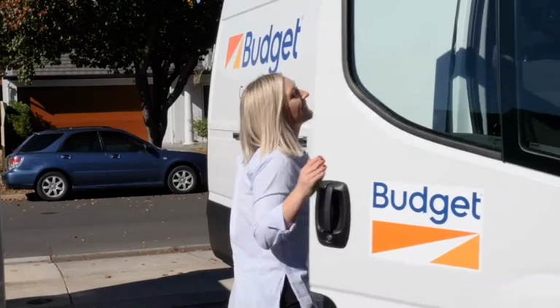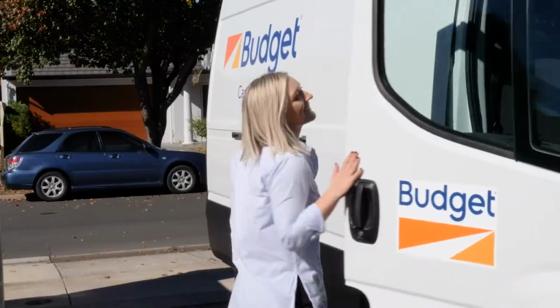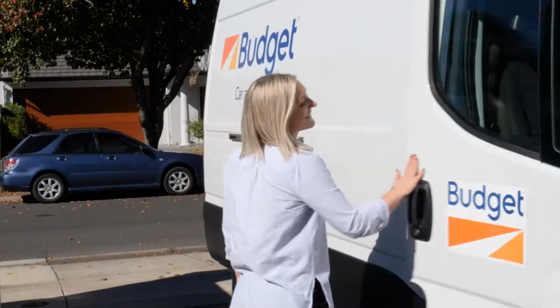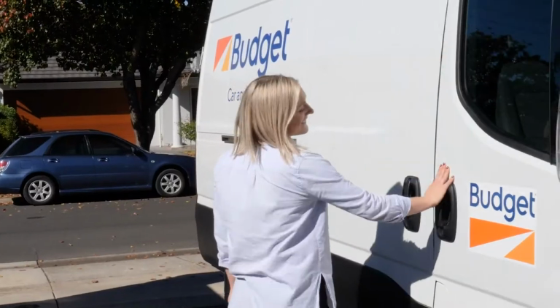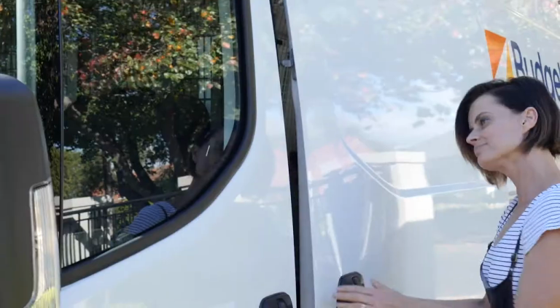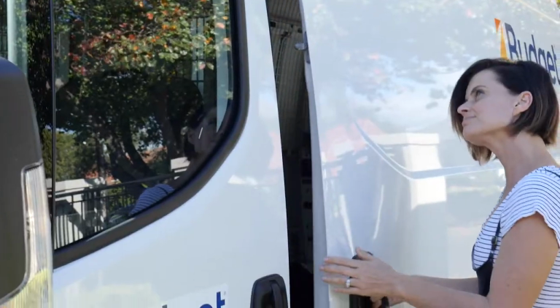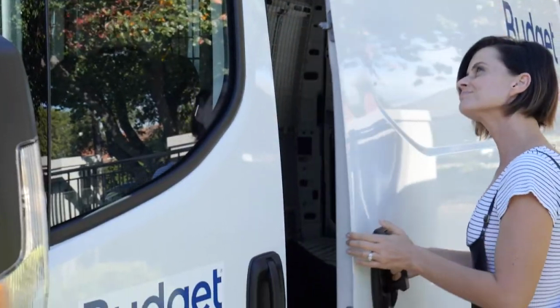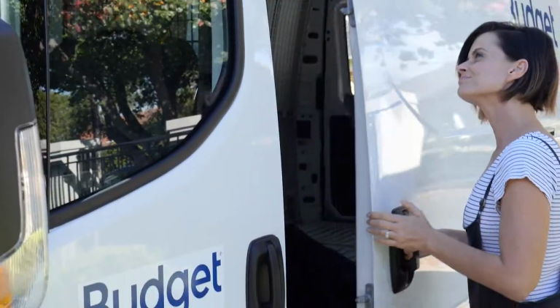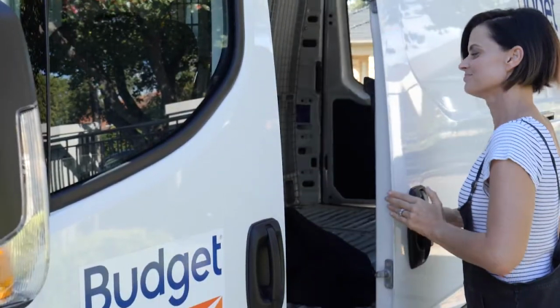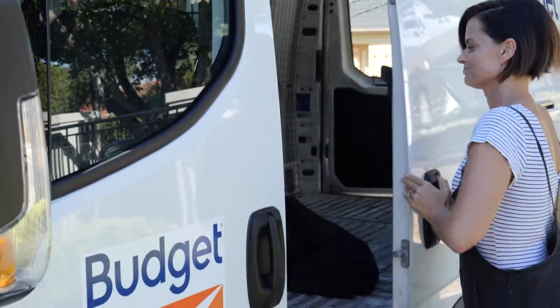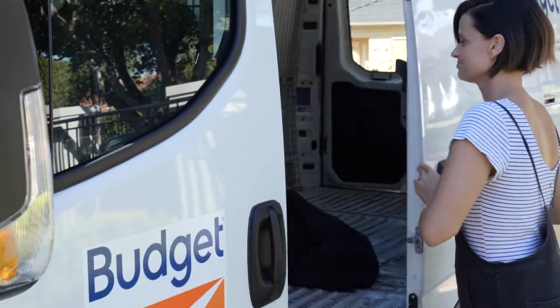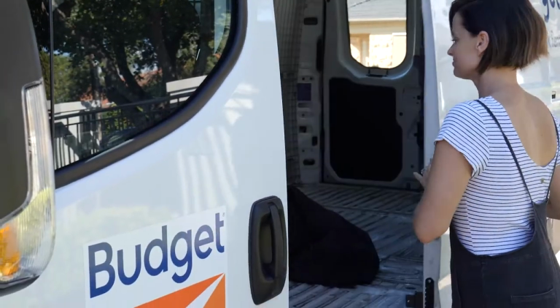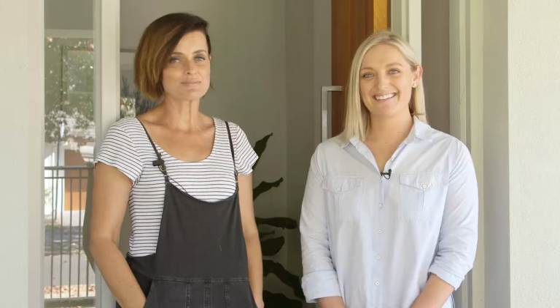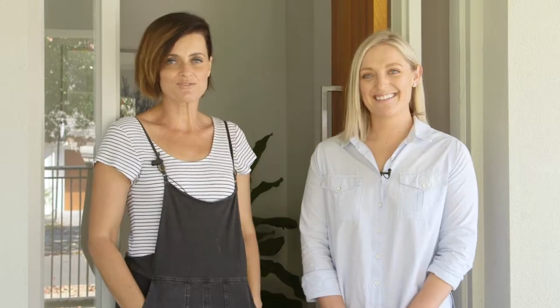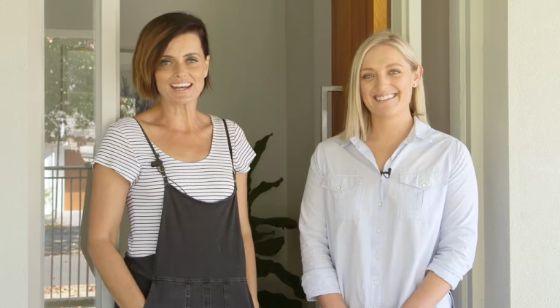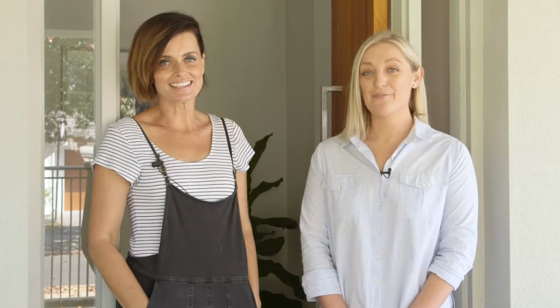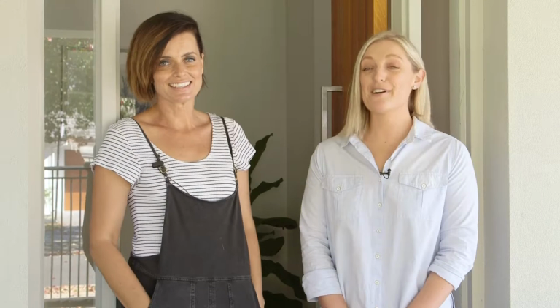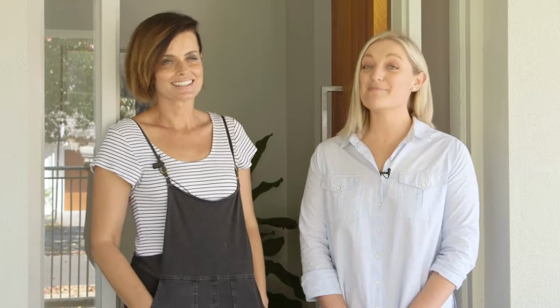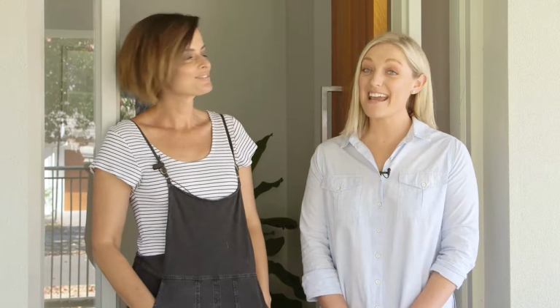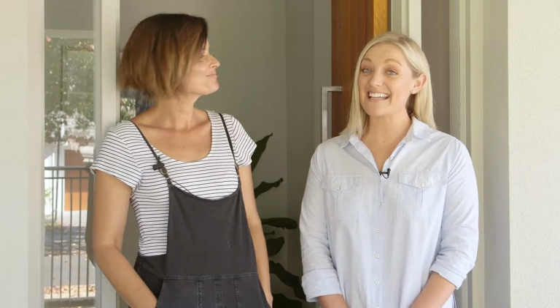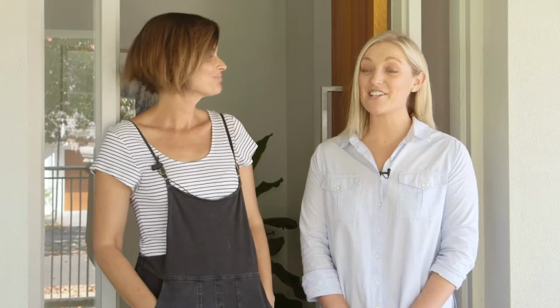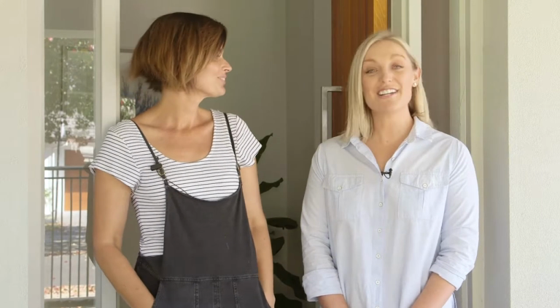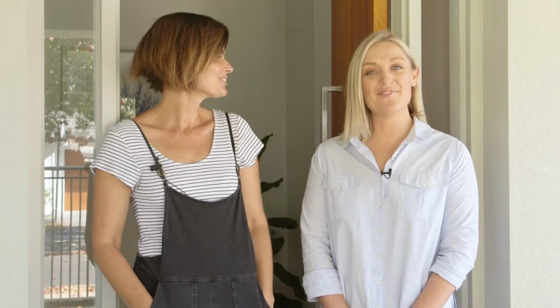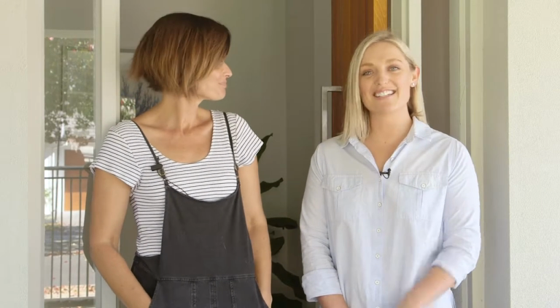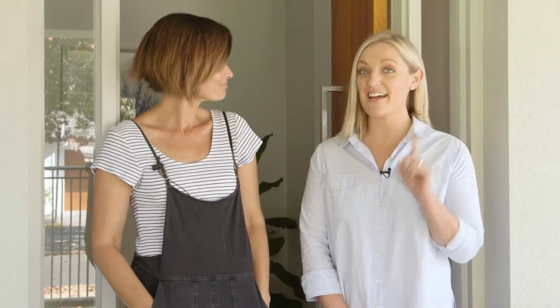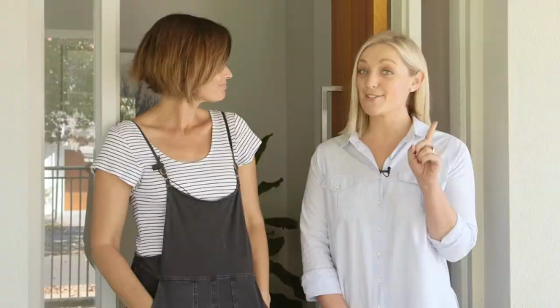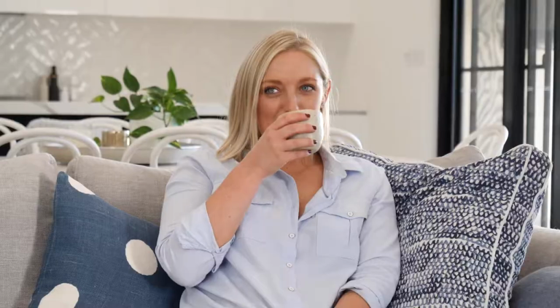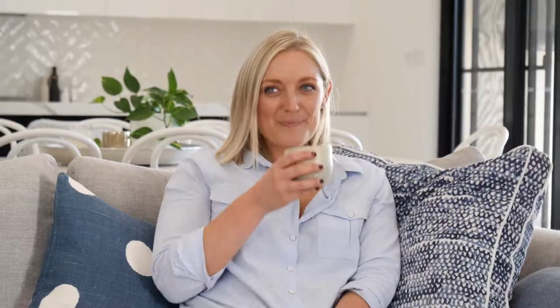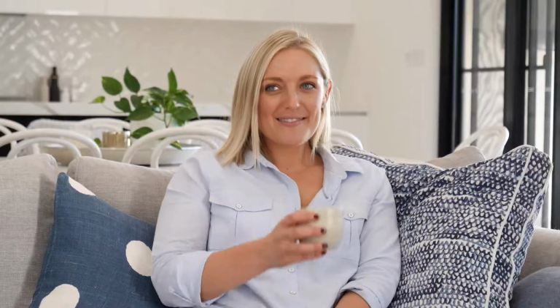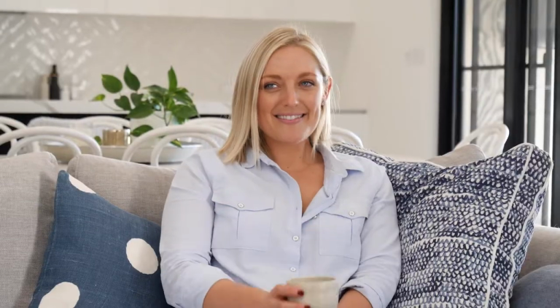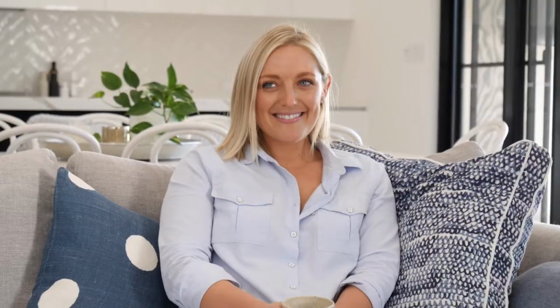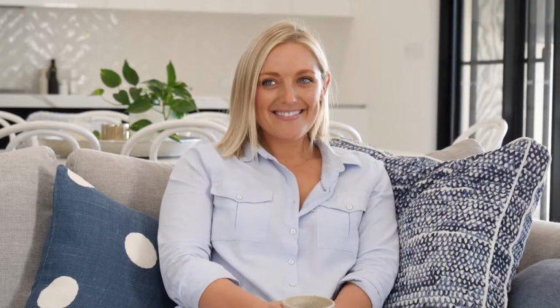Take charge of your own move. You'll save heaps of money, which means you can invest in that sofa you've had your eye on.